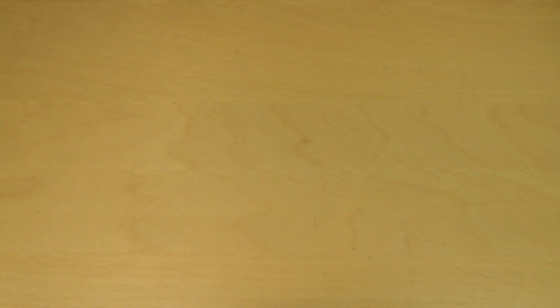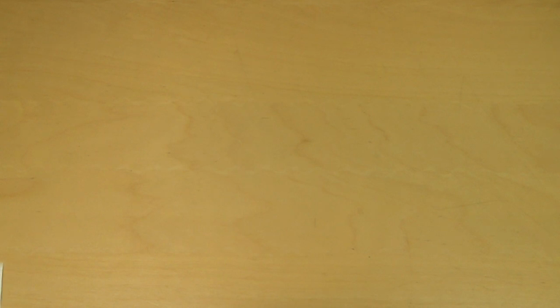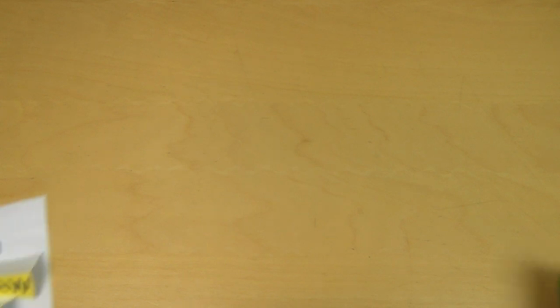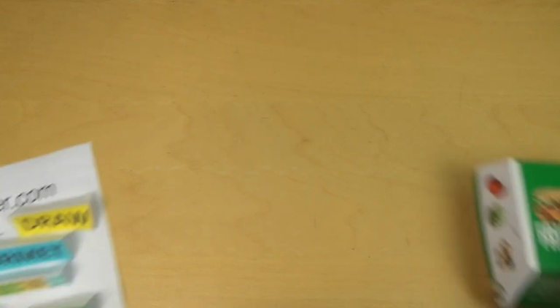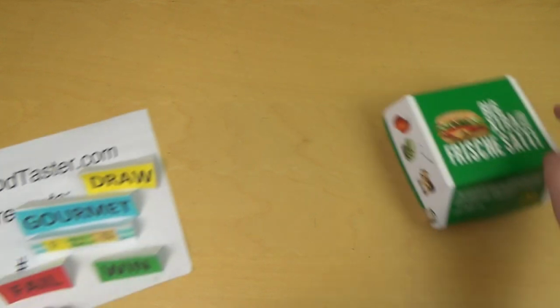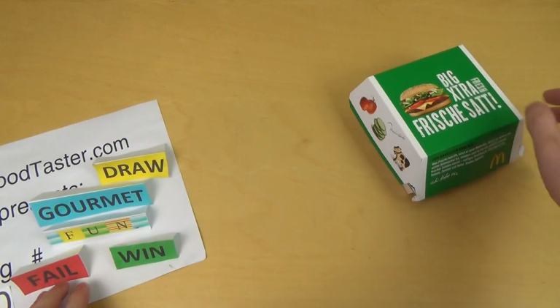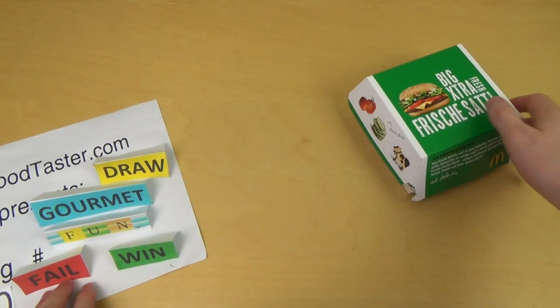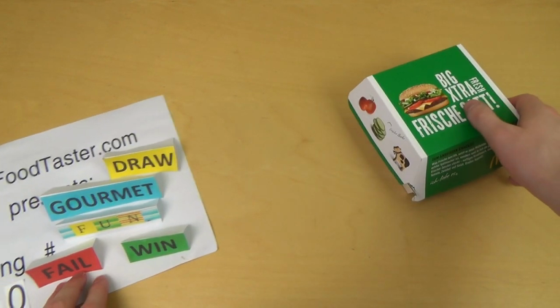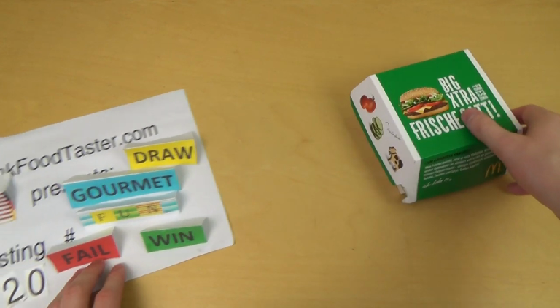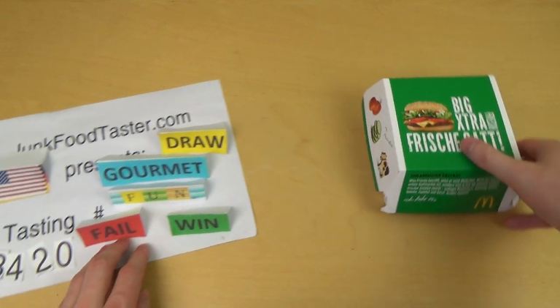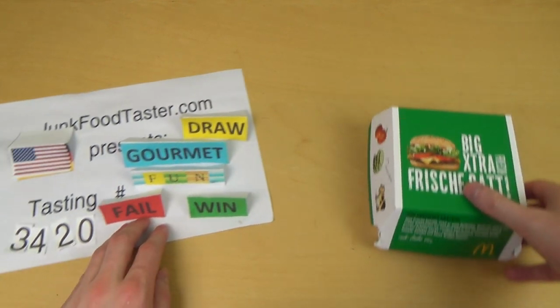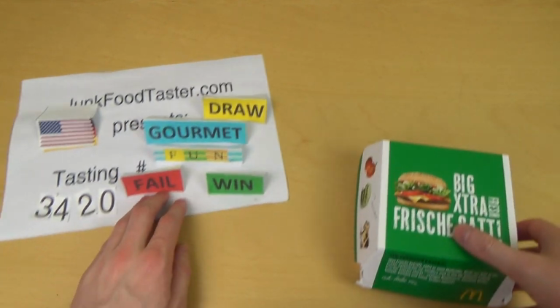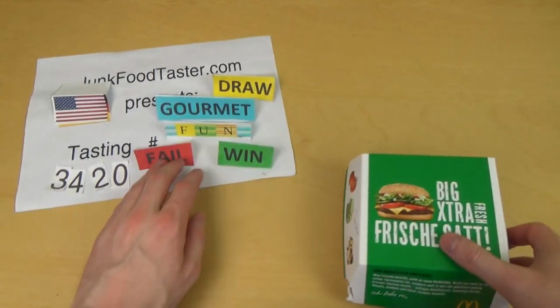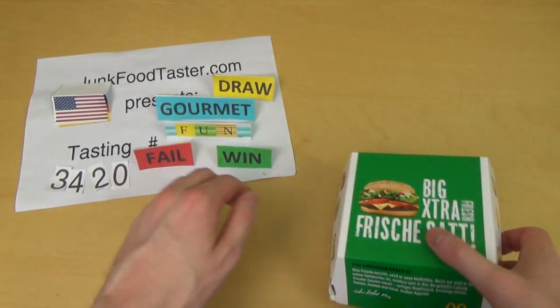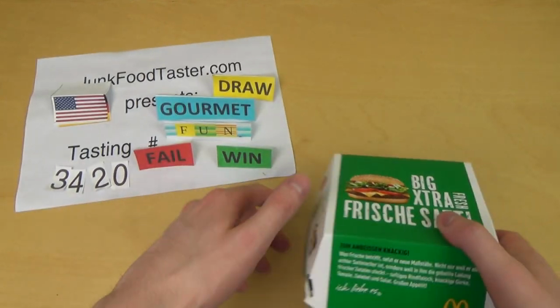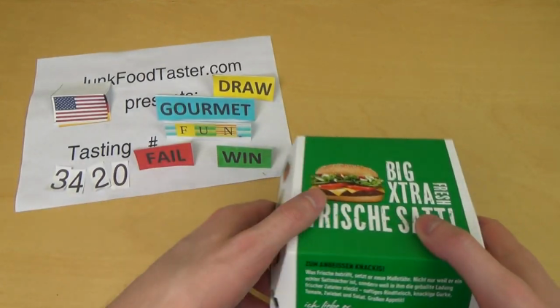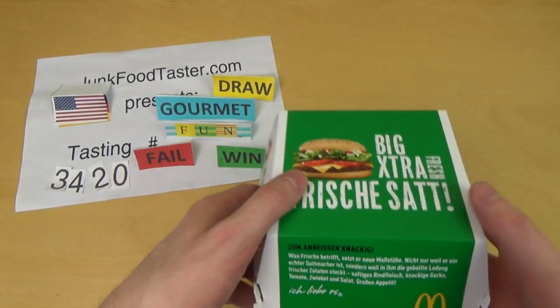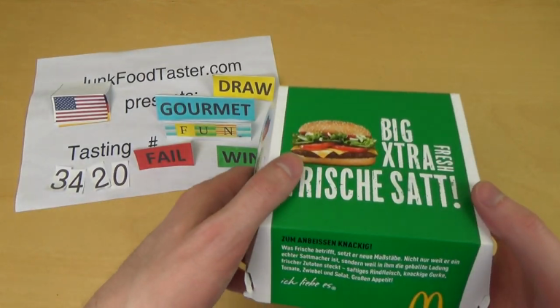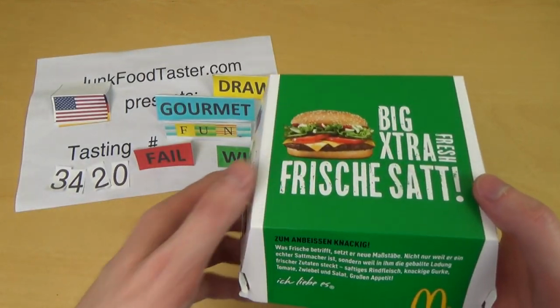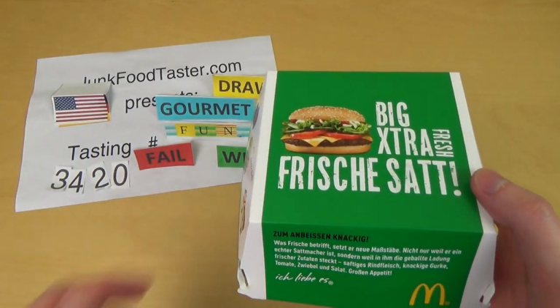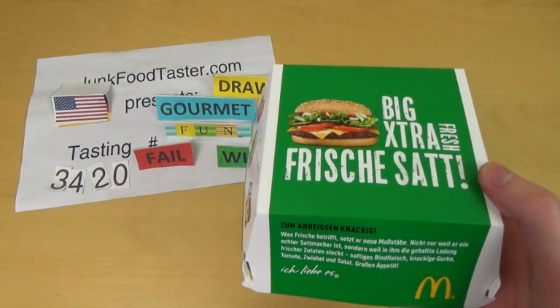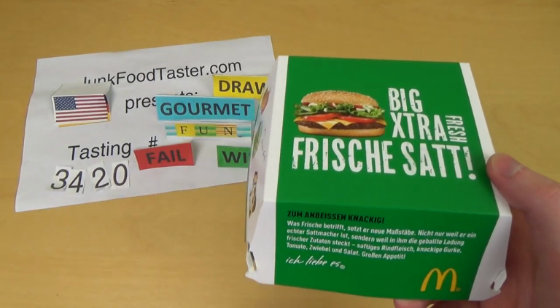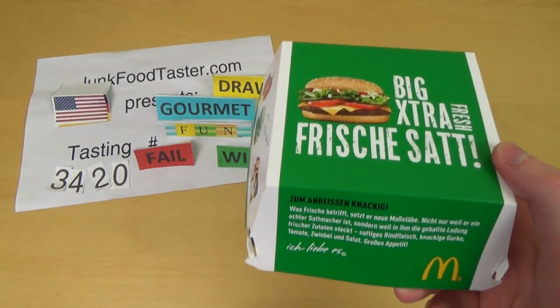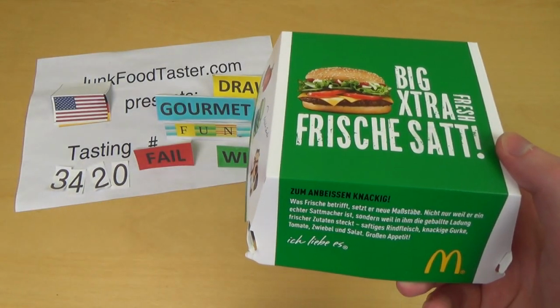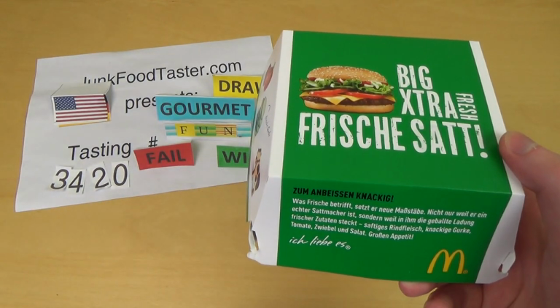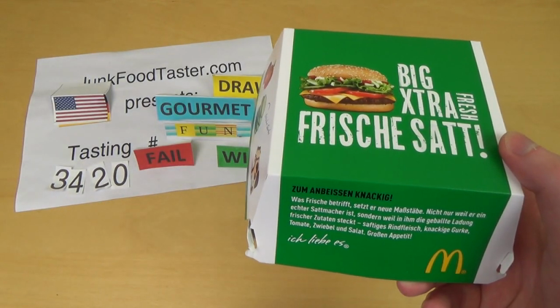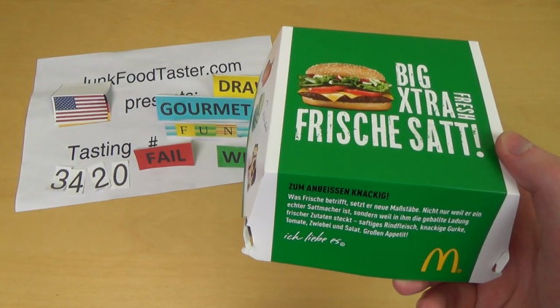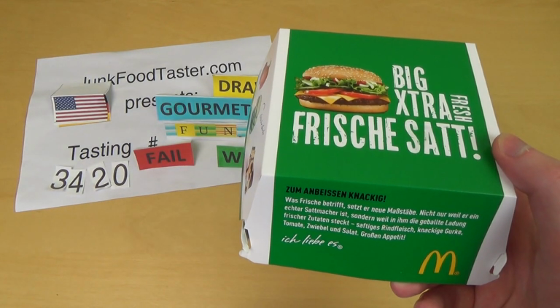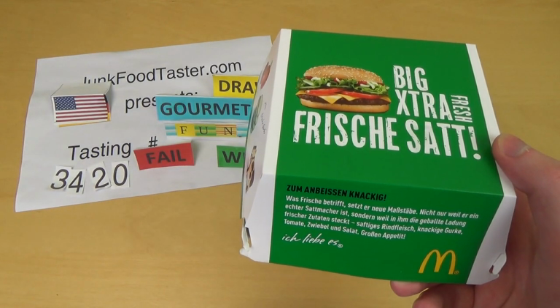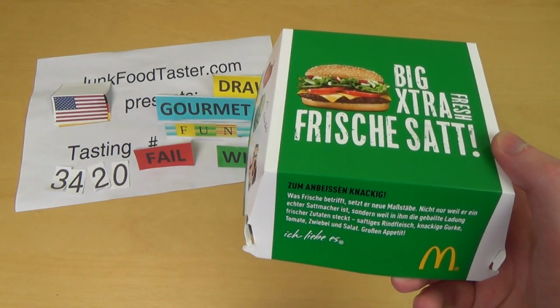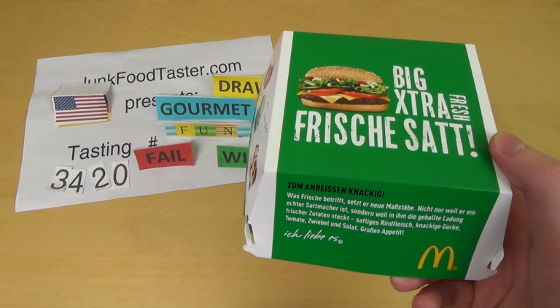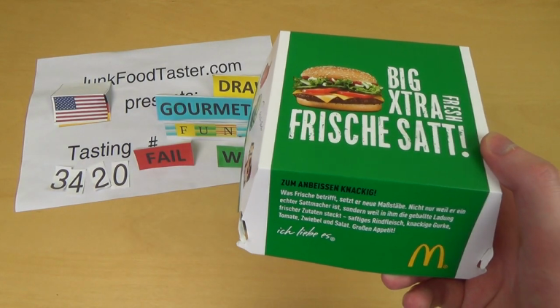Junk Food Taster, Dan Khan, episode 3420.